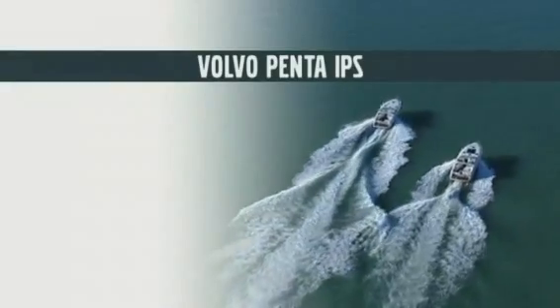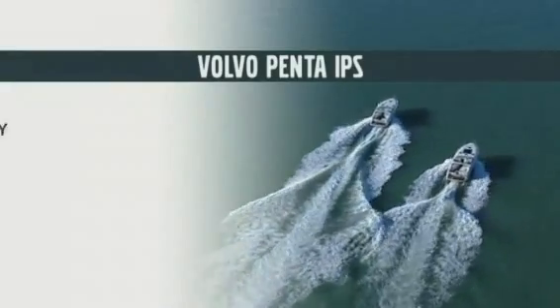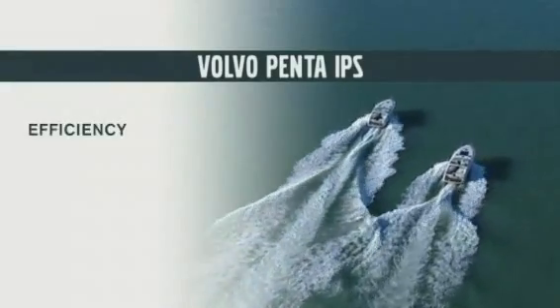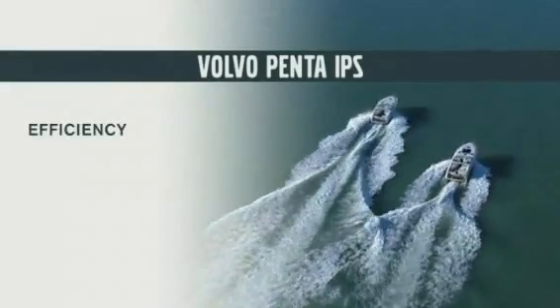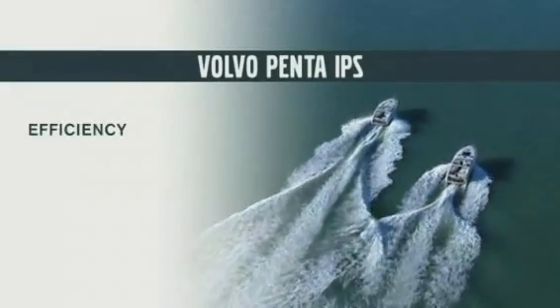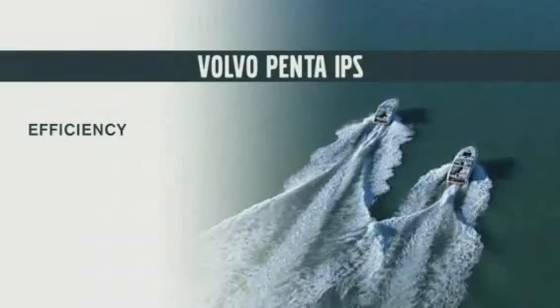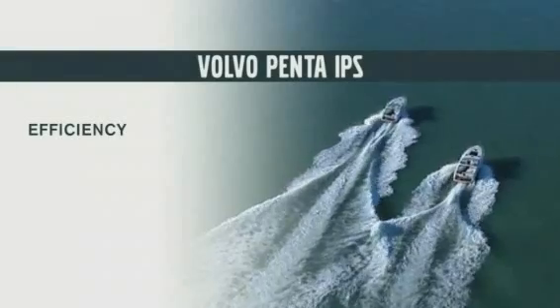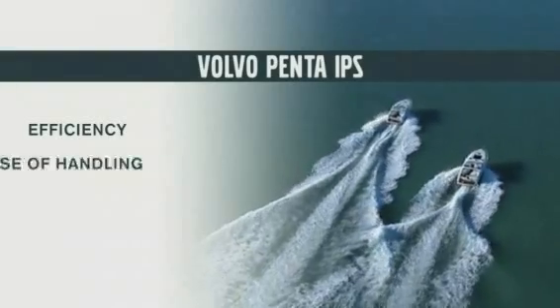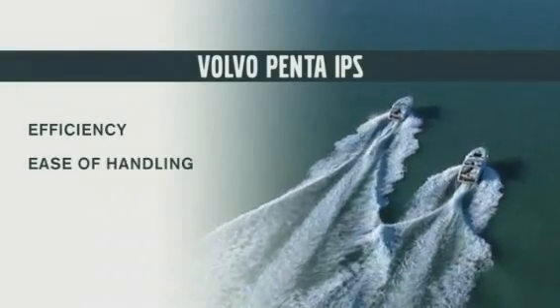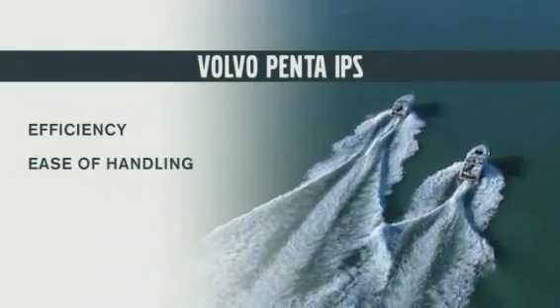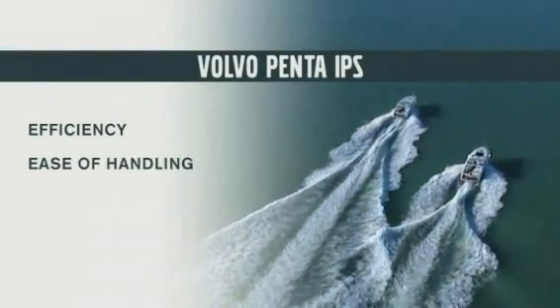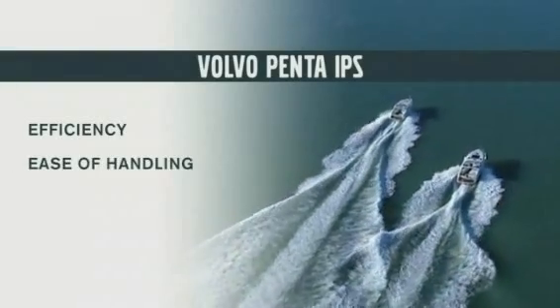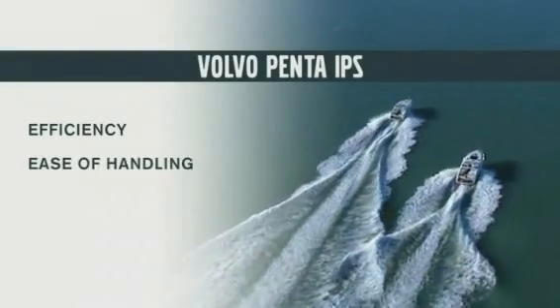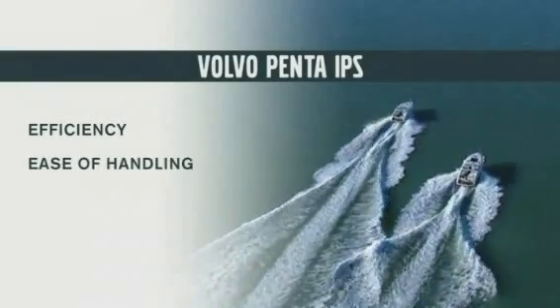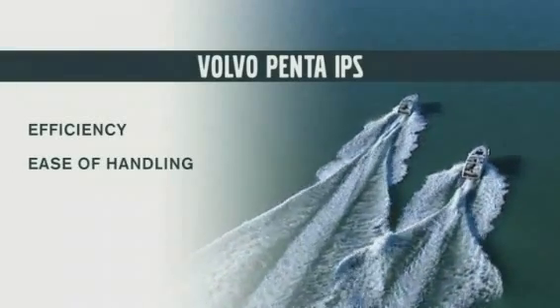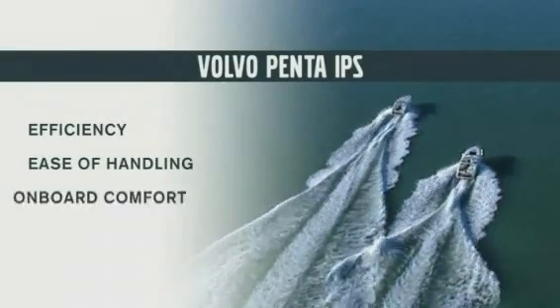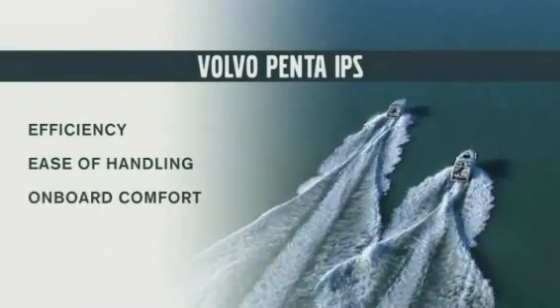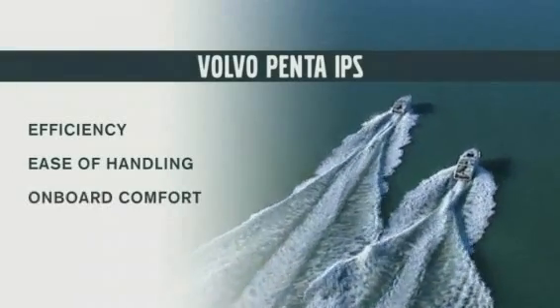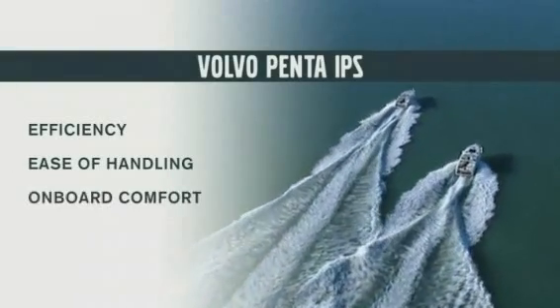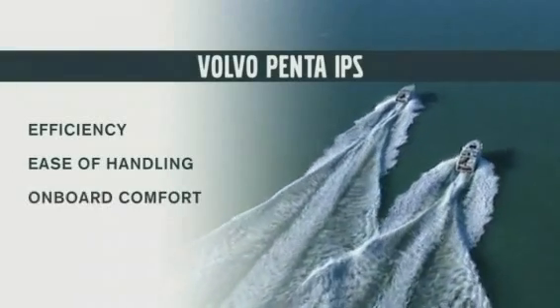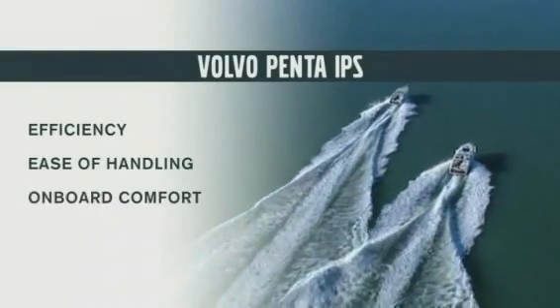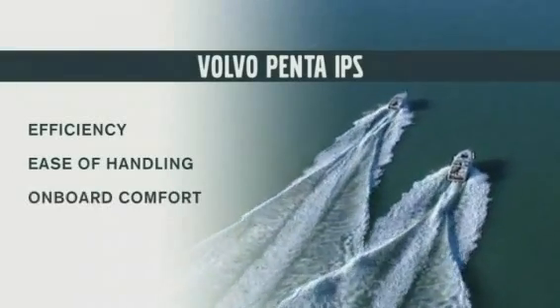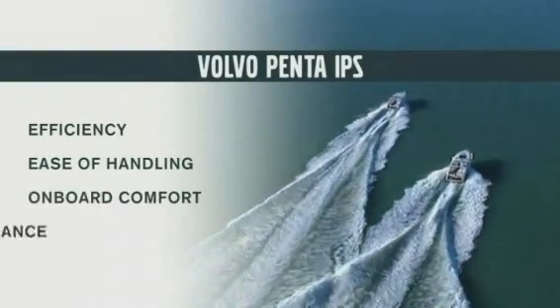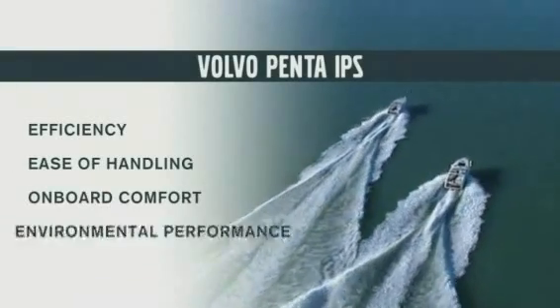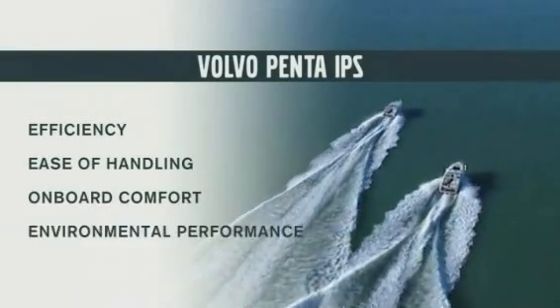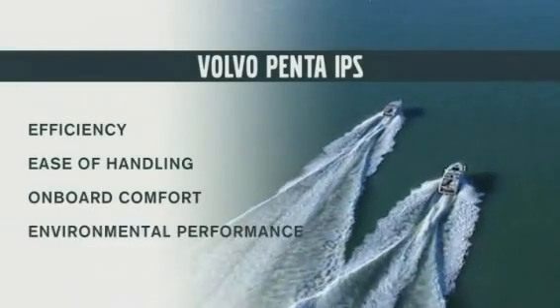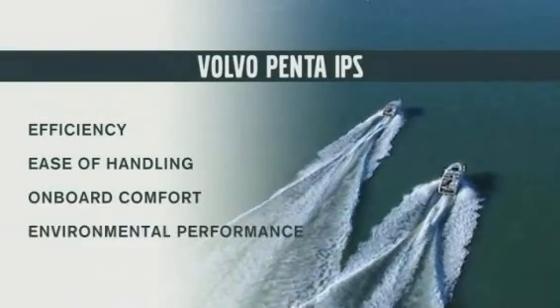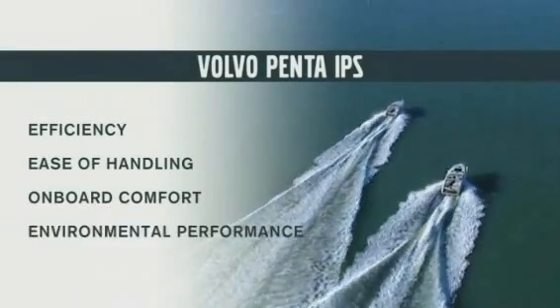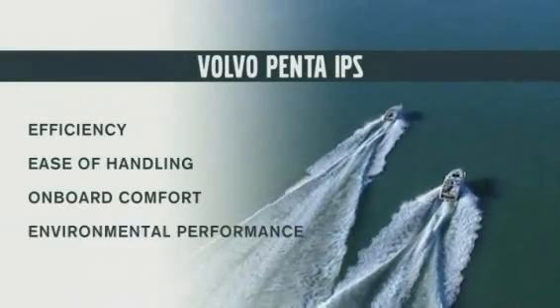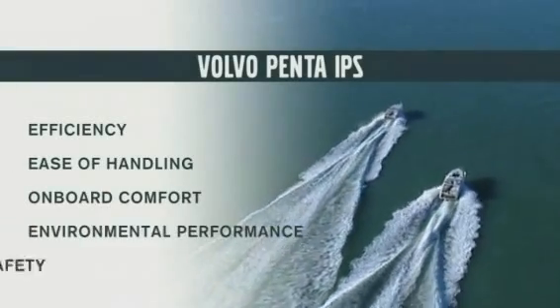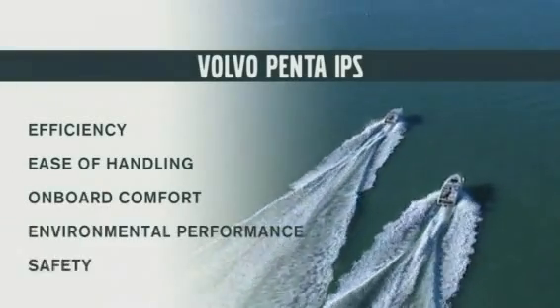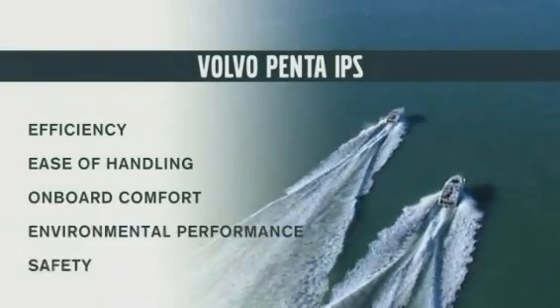The forward-facing pod concept proved superior in efficiency, ease of handling, on-board comfort, environmental performance, and safety.